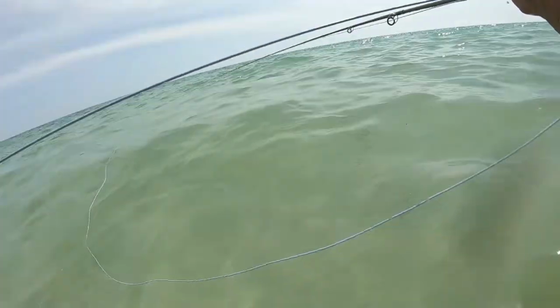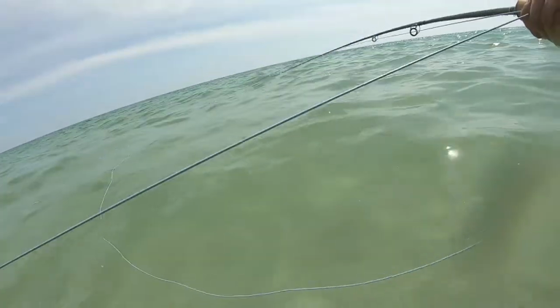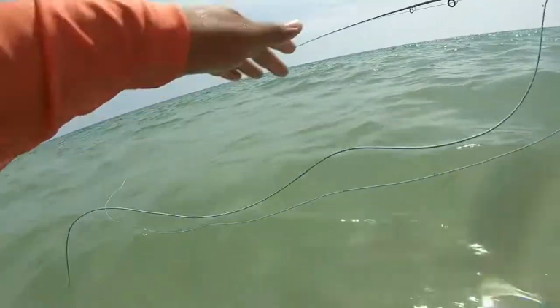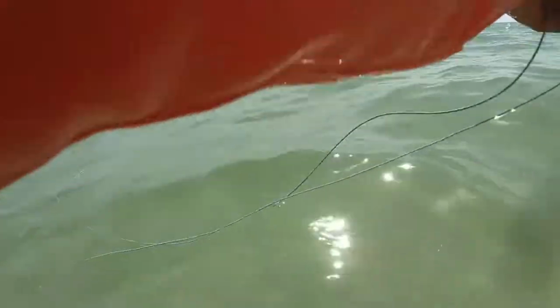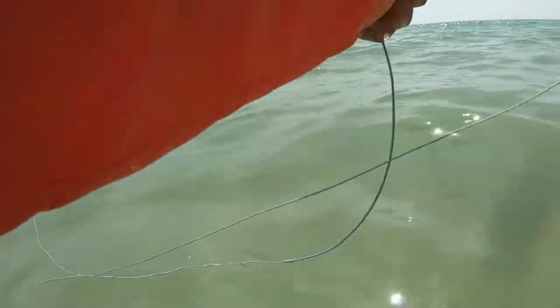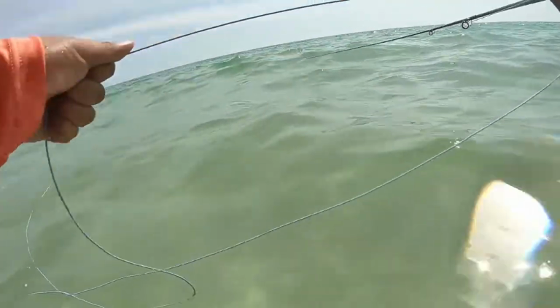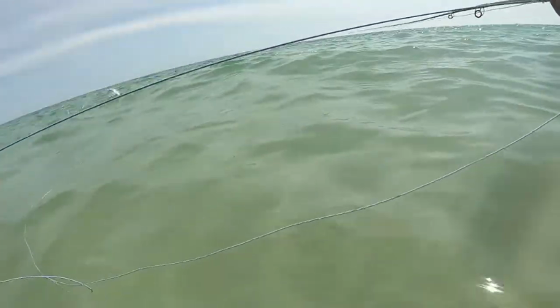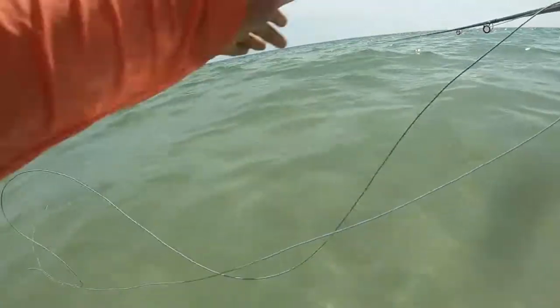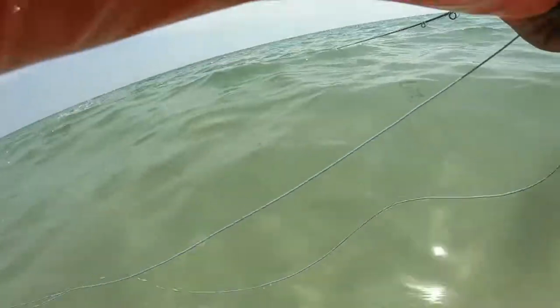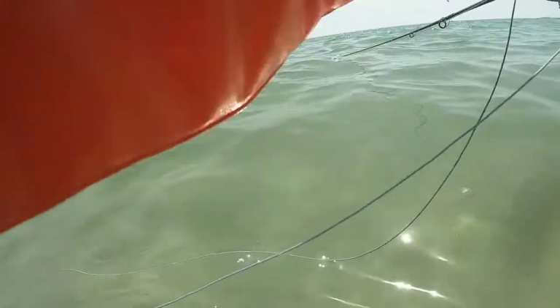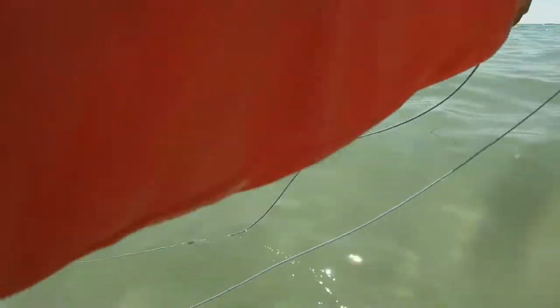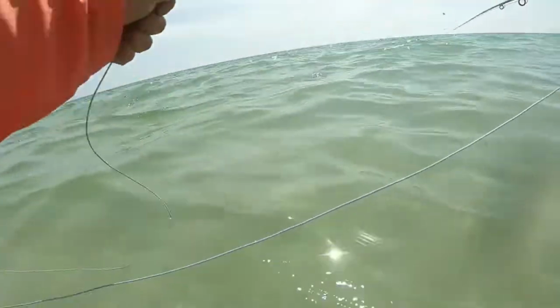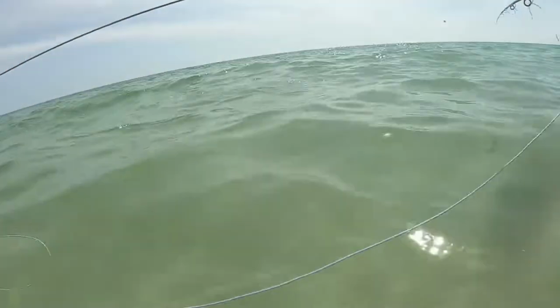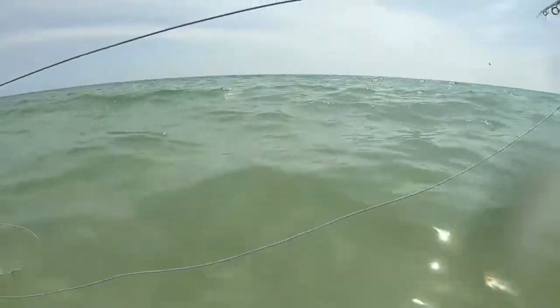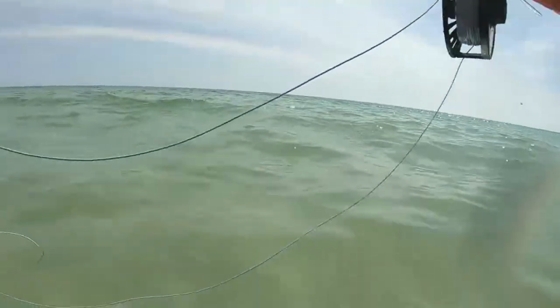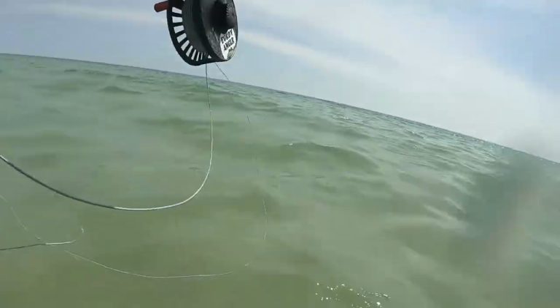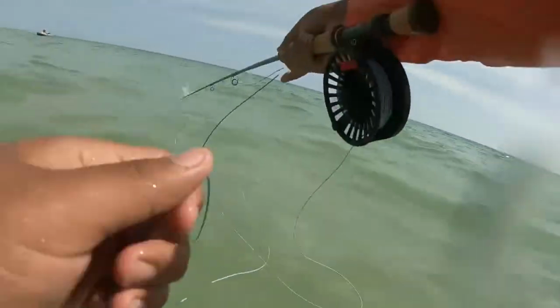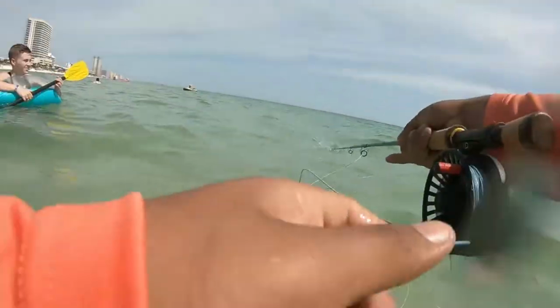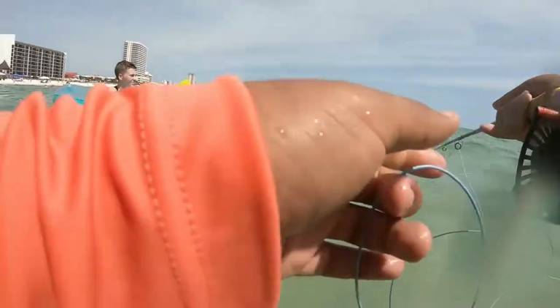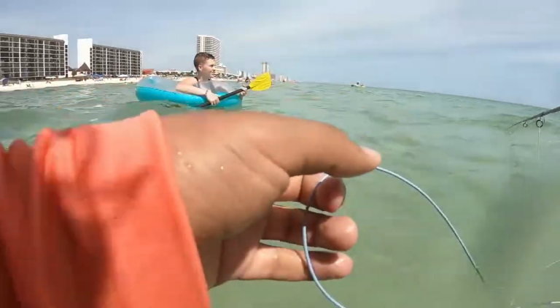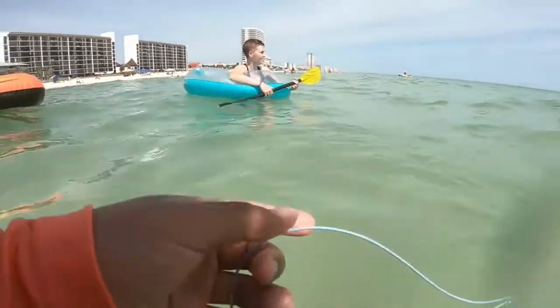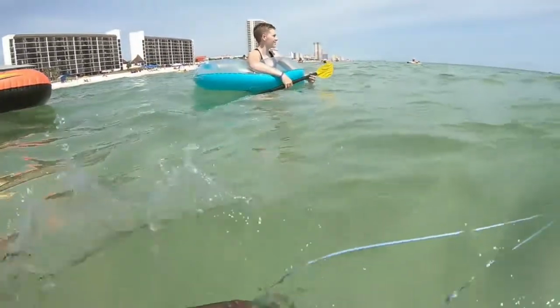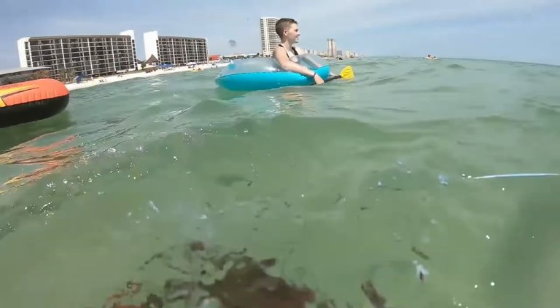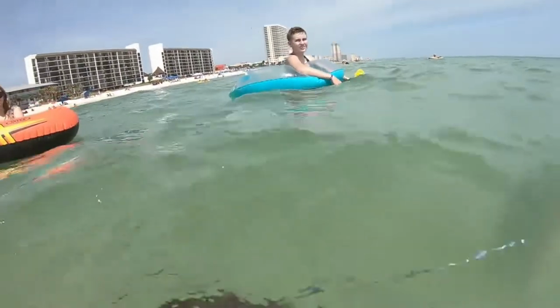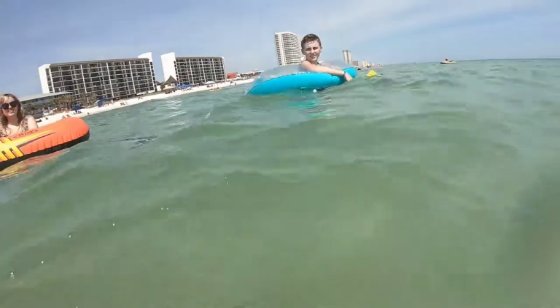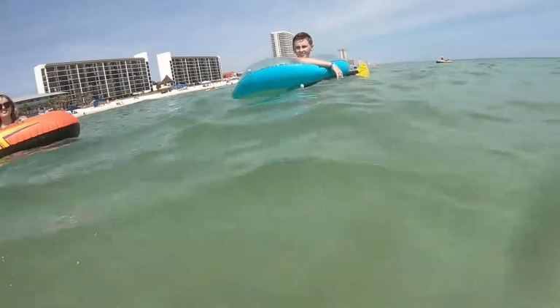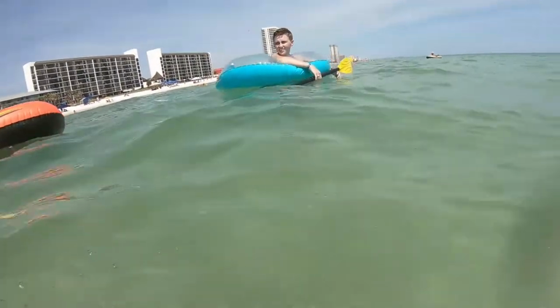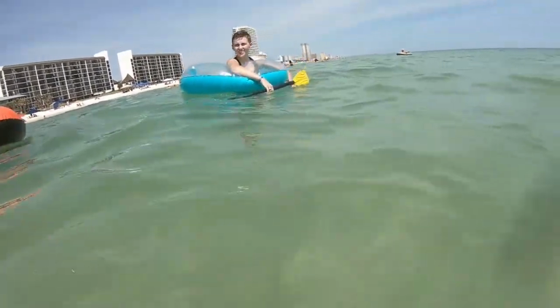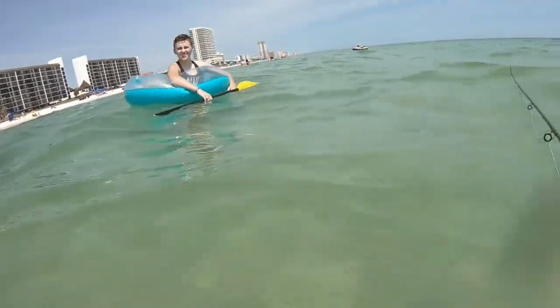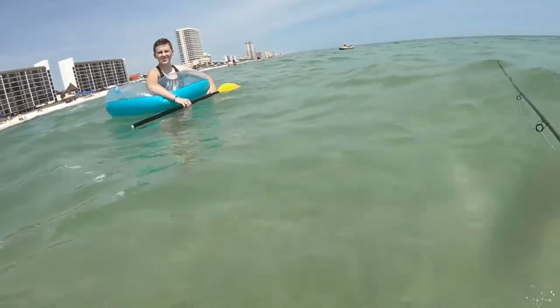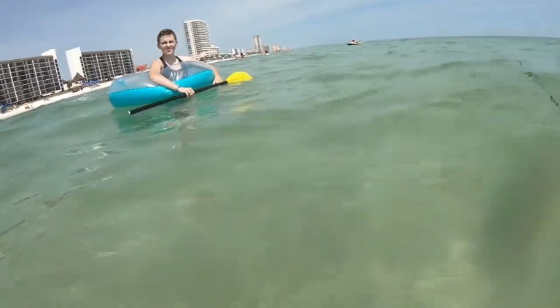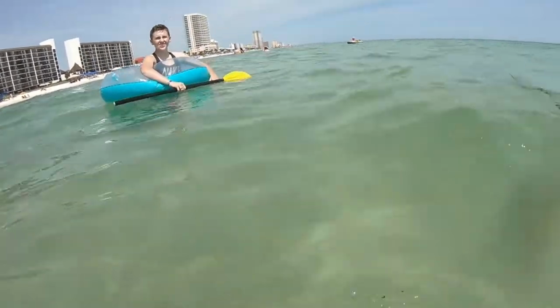I got a fish! I got a fish! Did you see it jump?